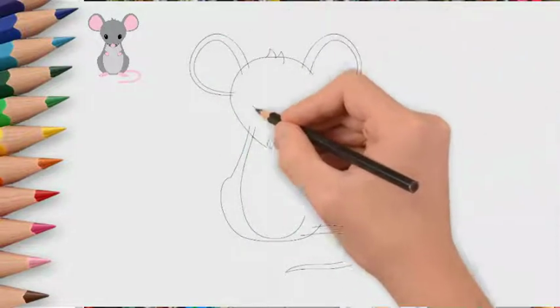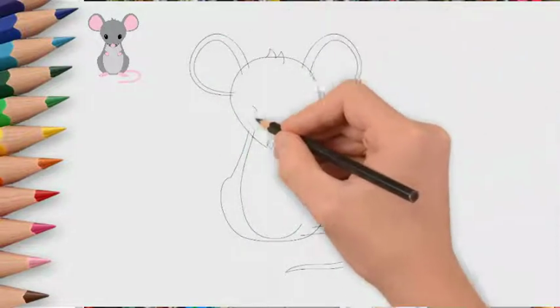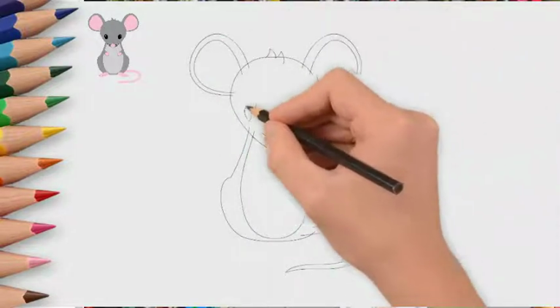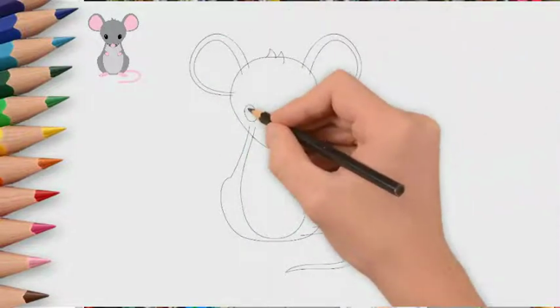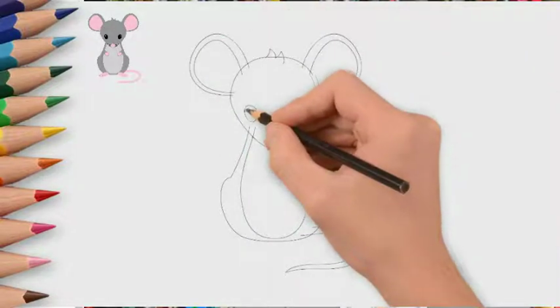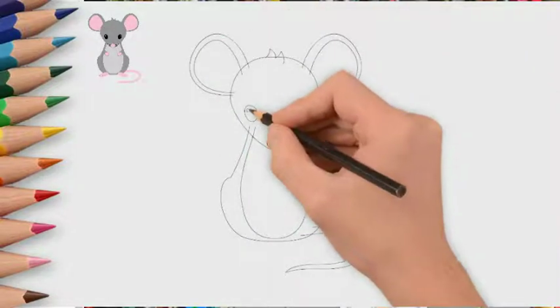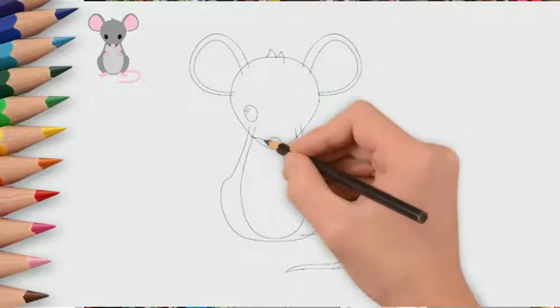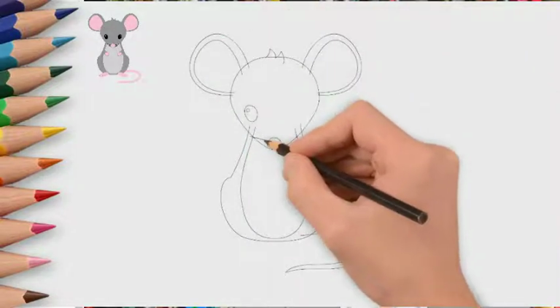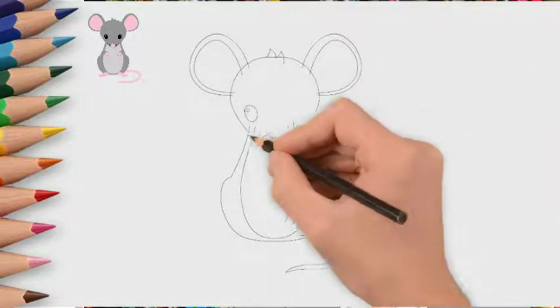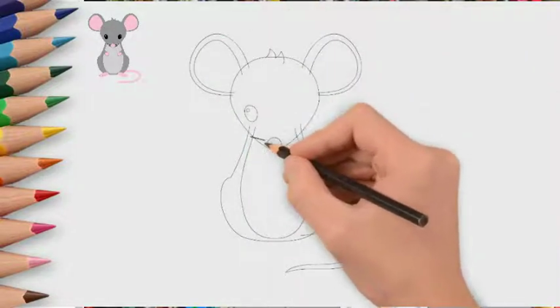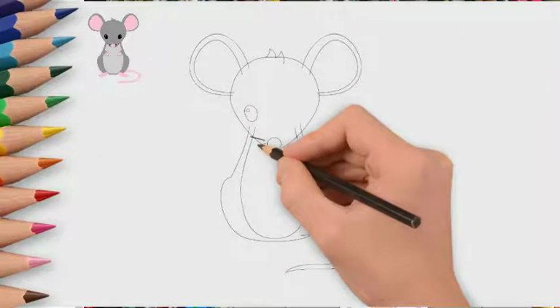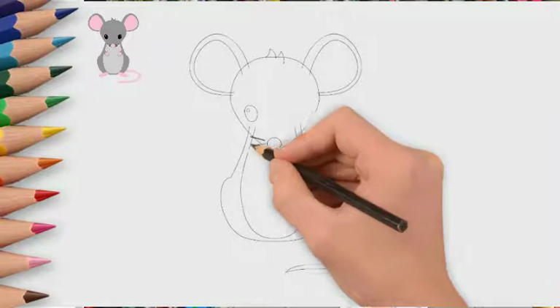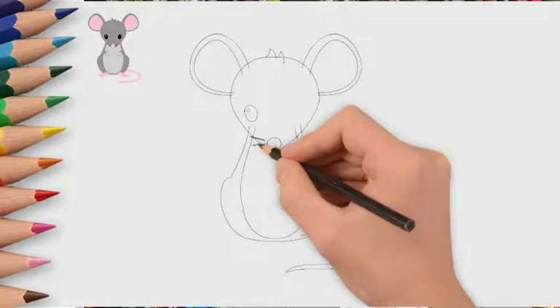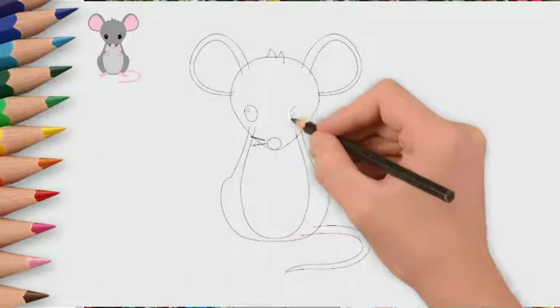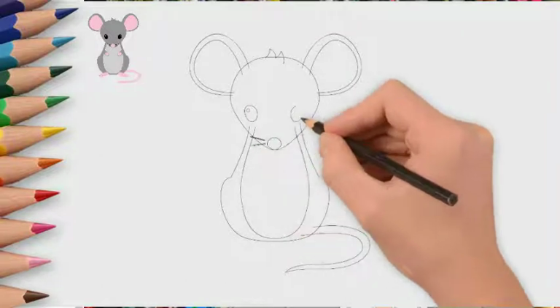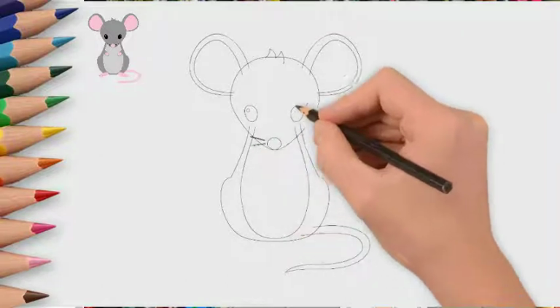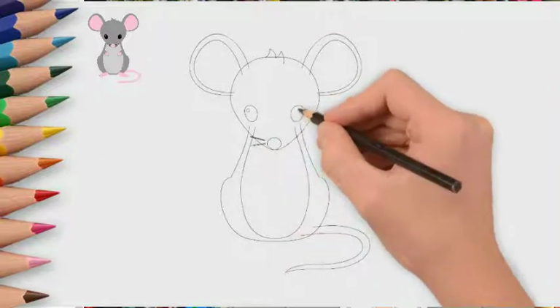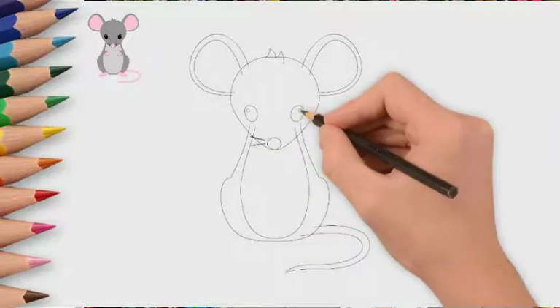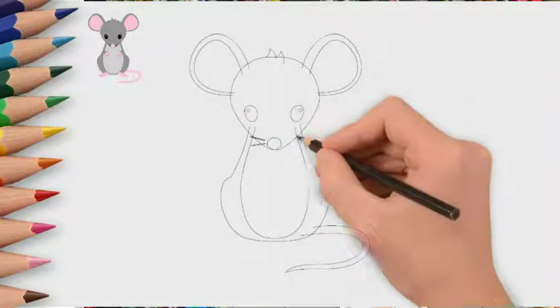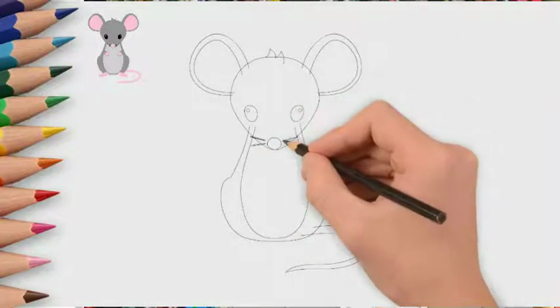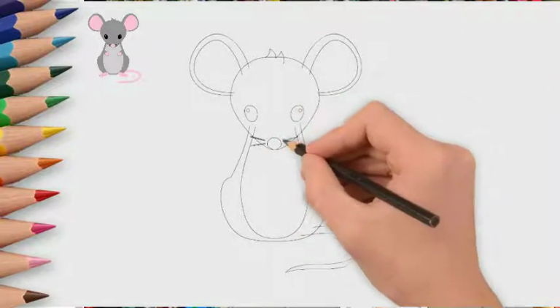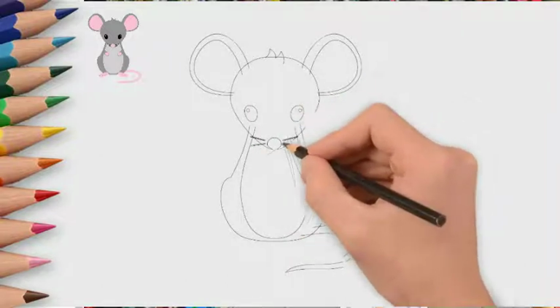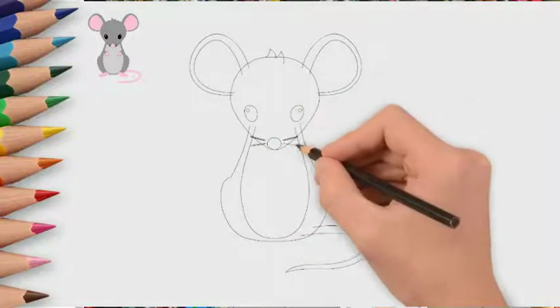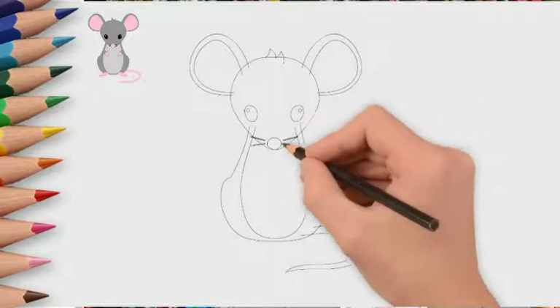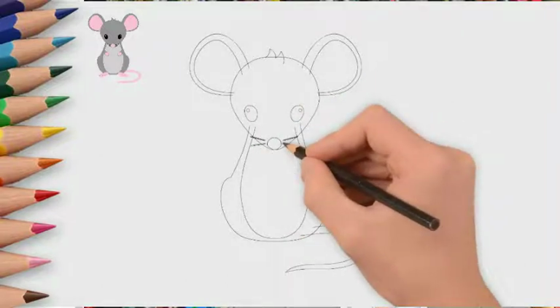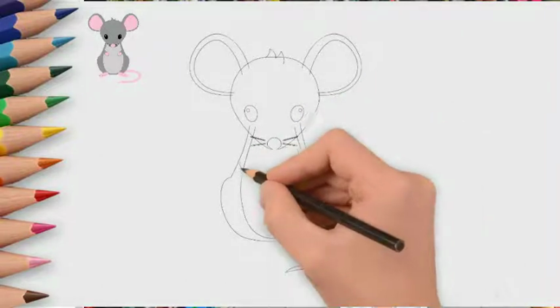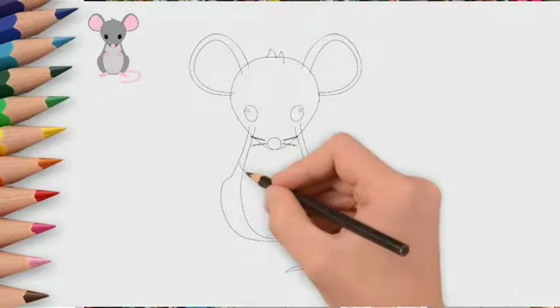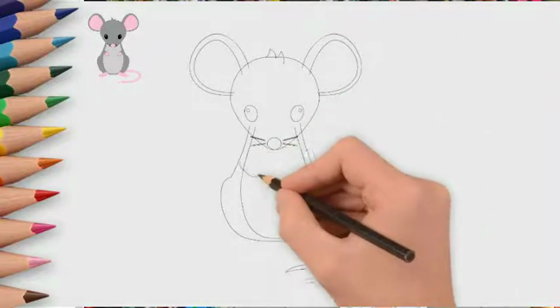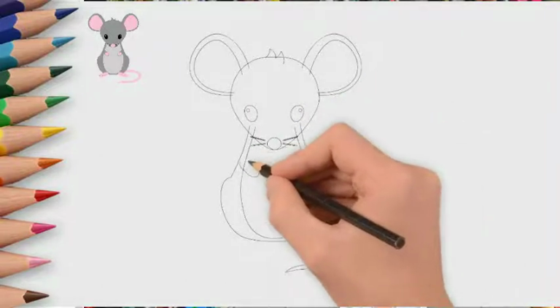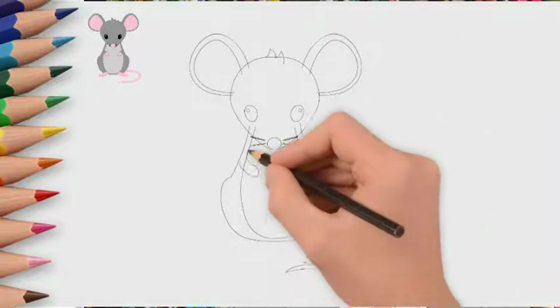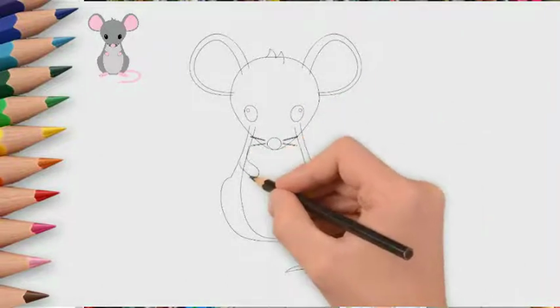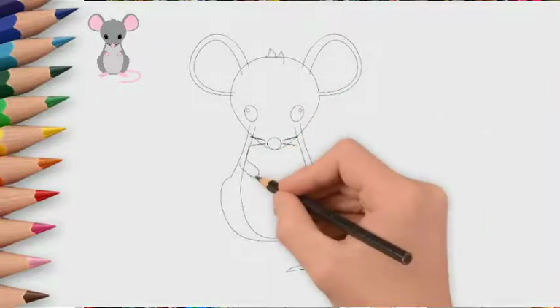First, draw the mouse's head. Now draw the body. Next, draw the paws and tail.